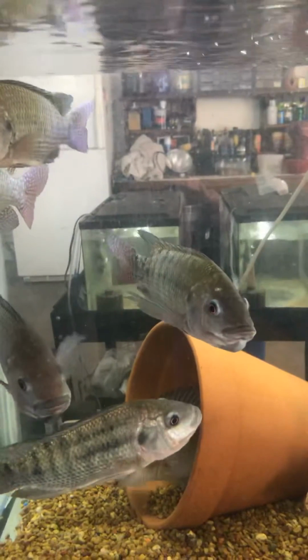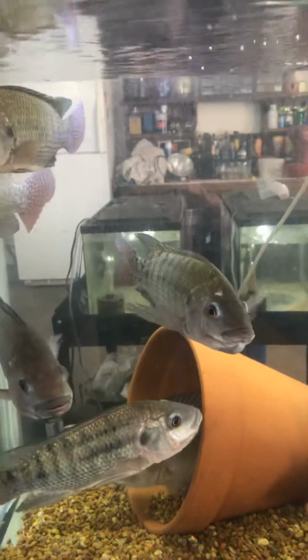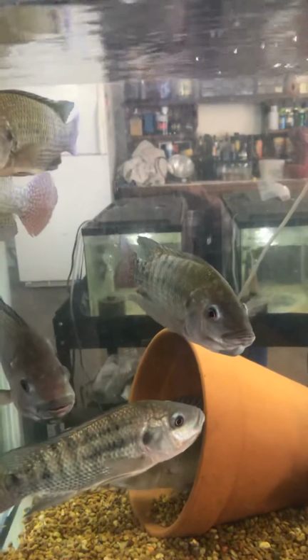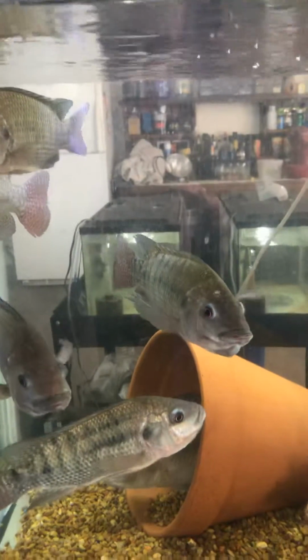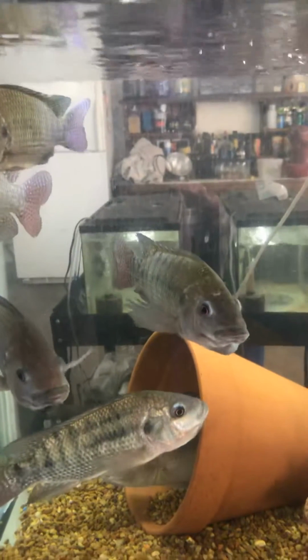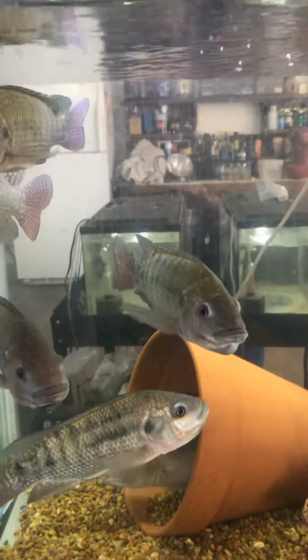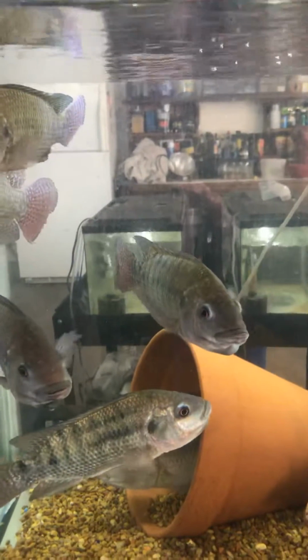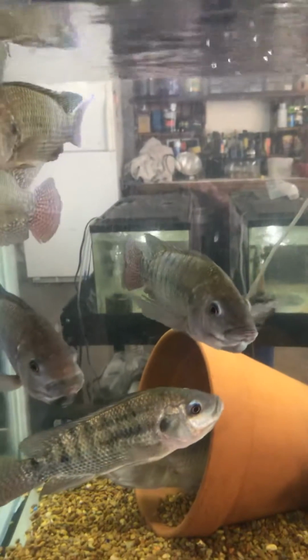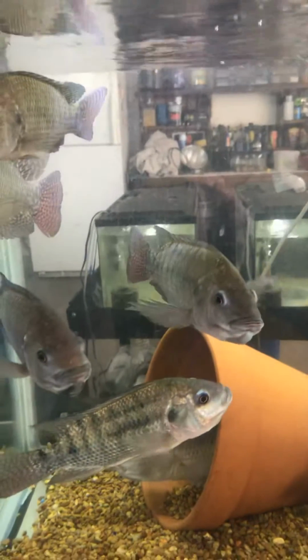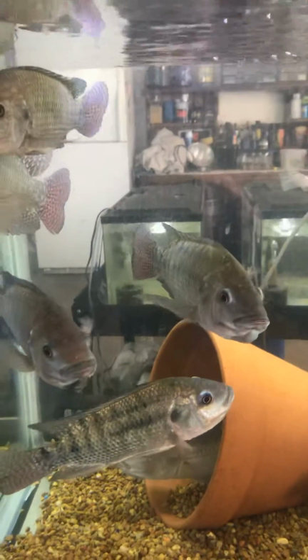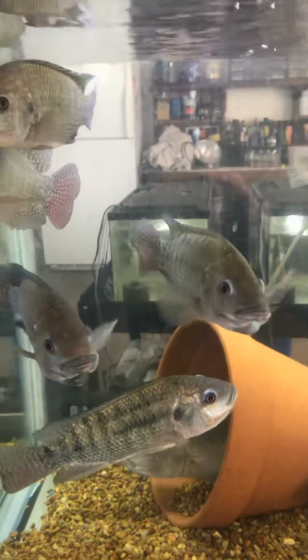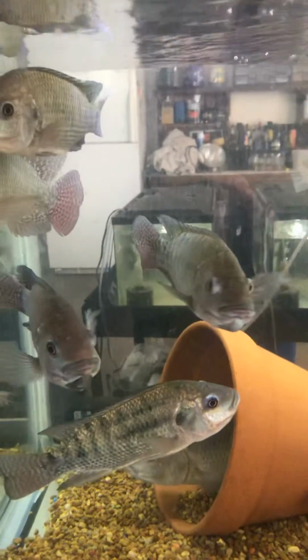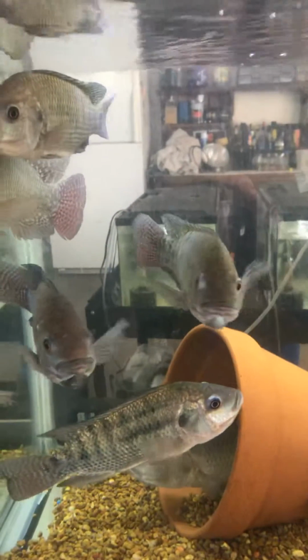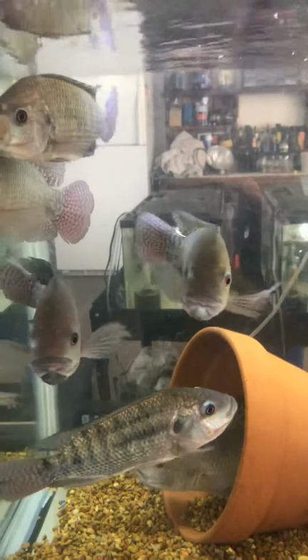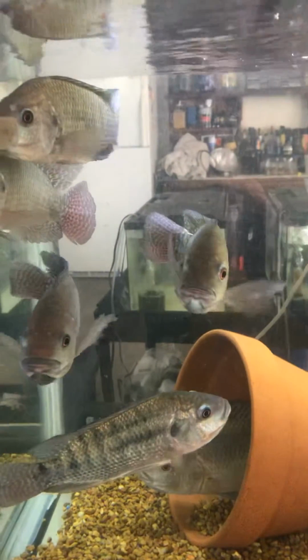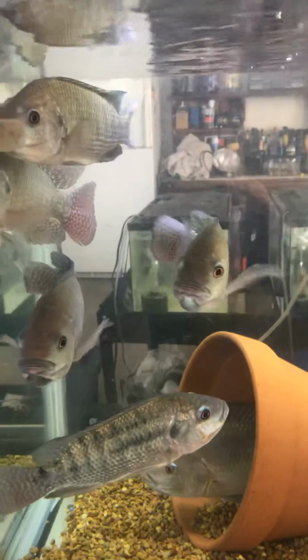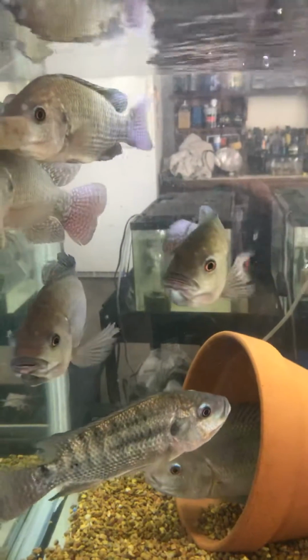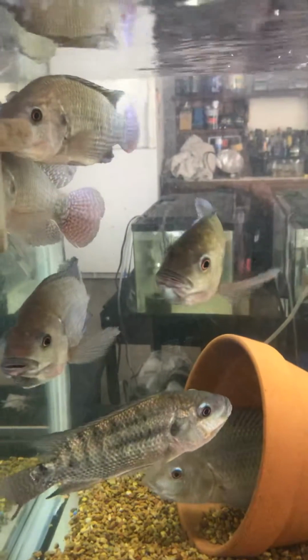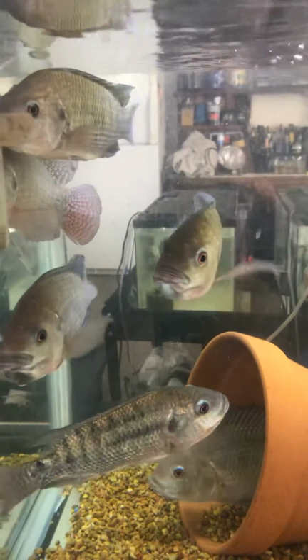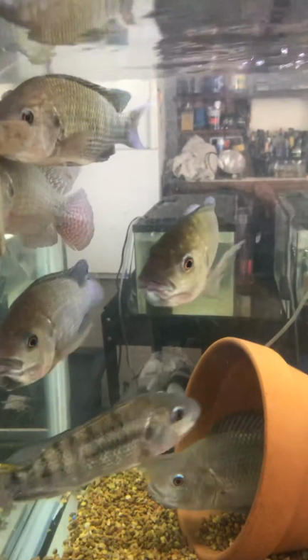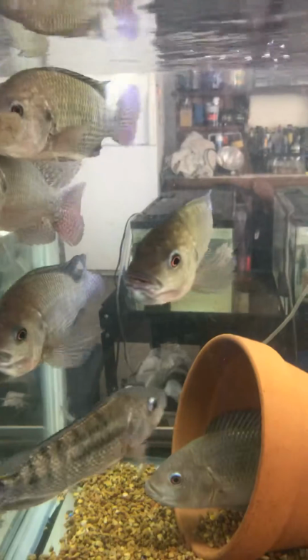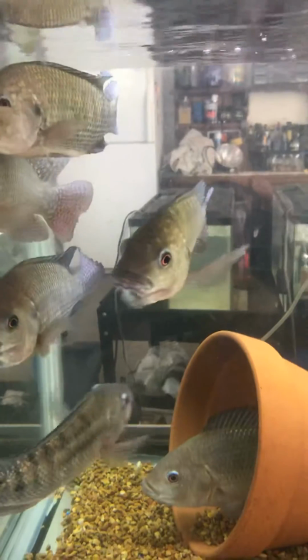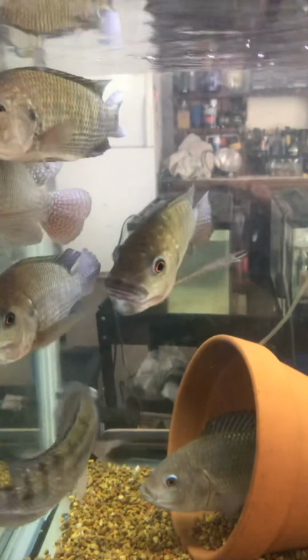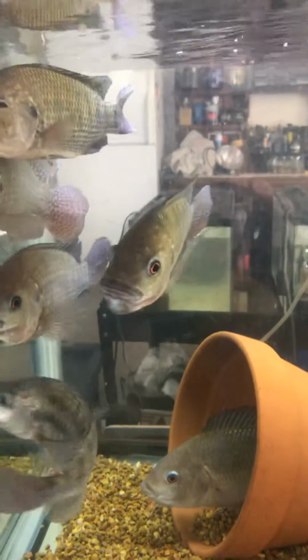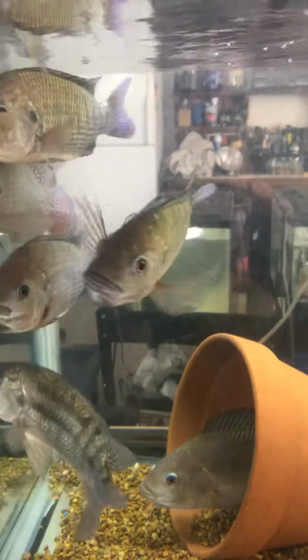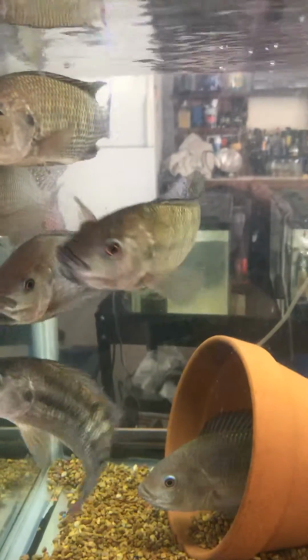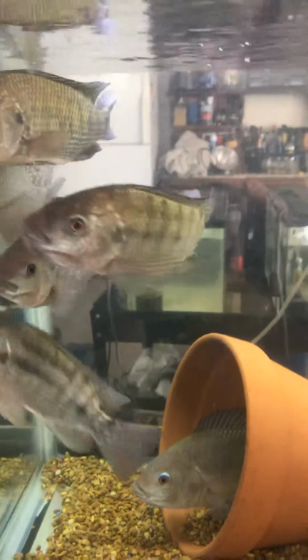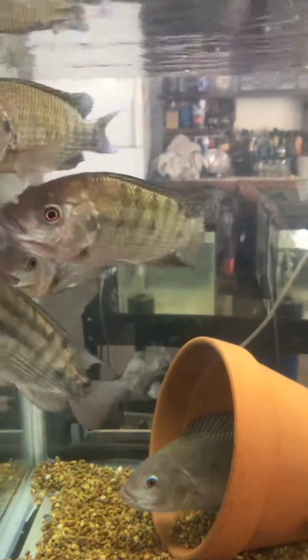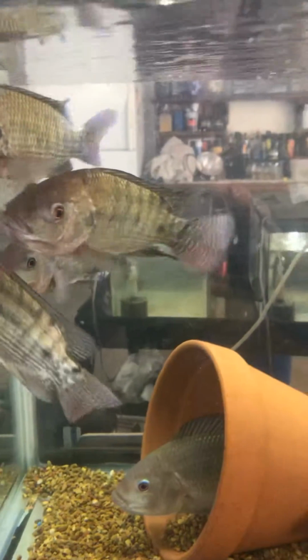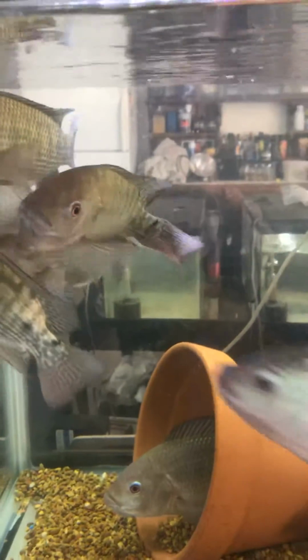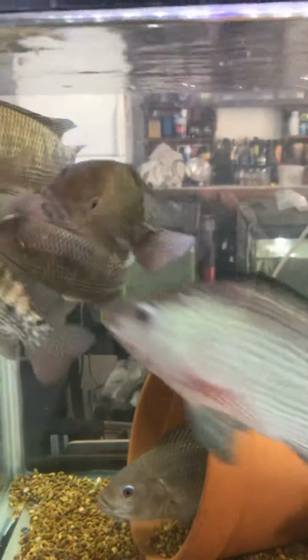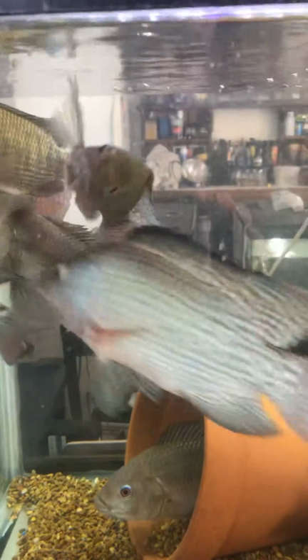Hi guys, this is Mike at Nature Coast Tilapia. Just want to give you an update on my nursery.